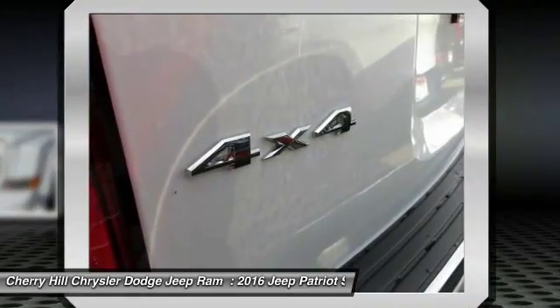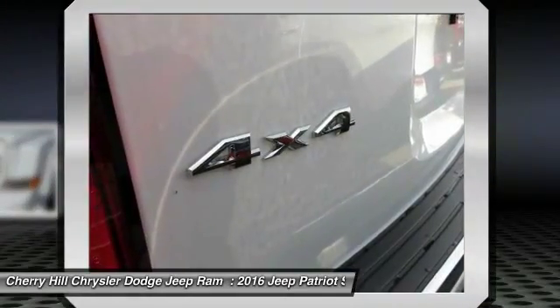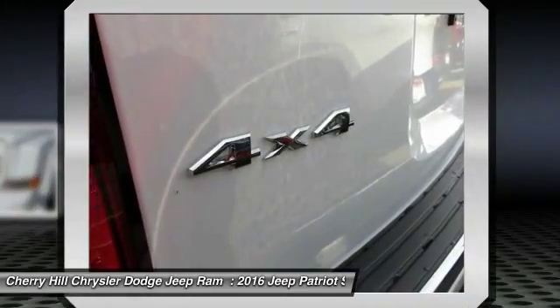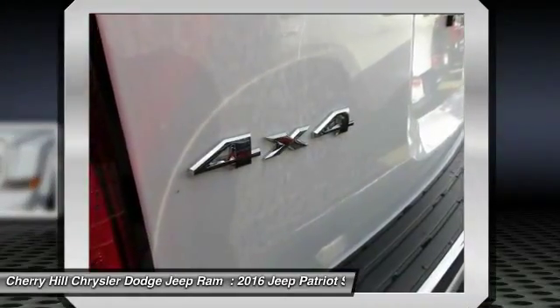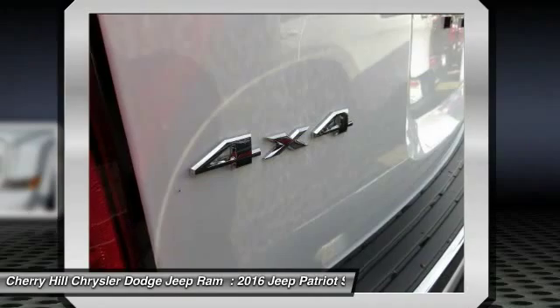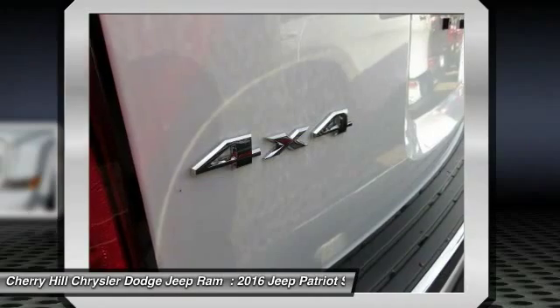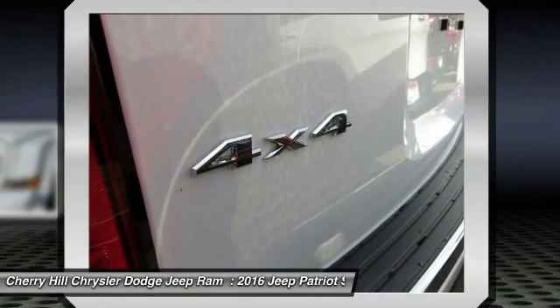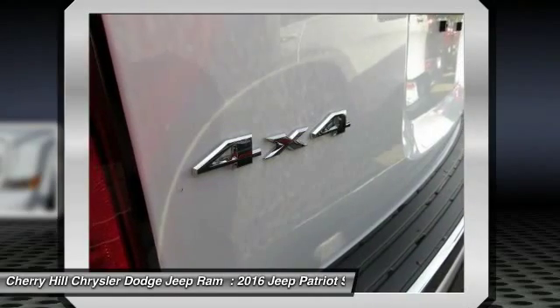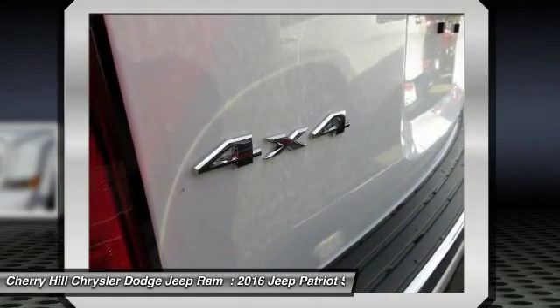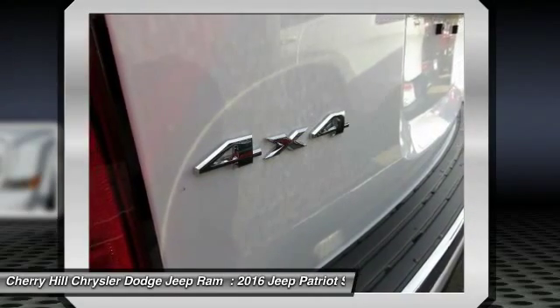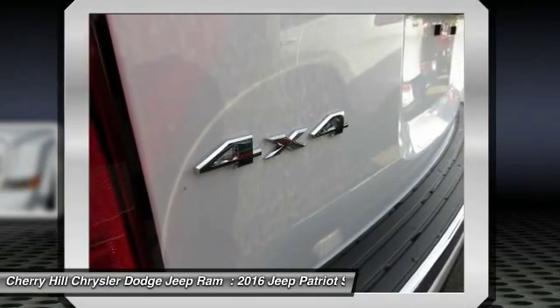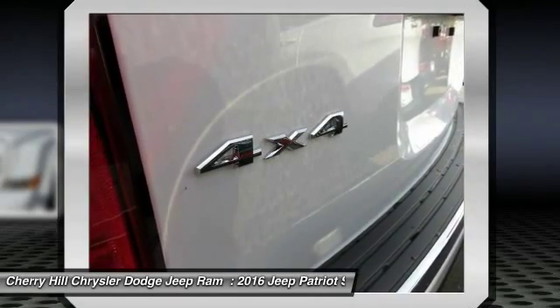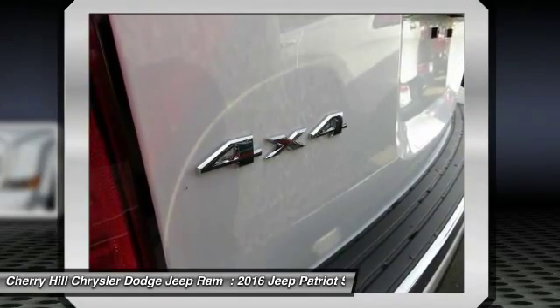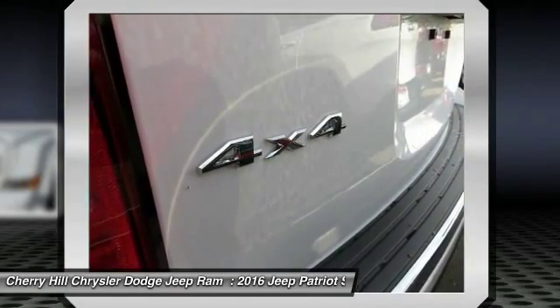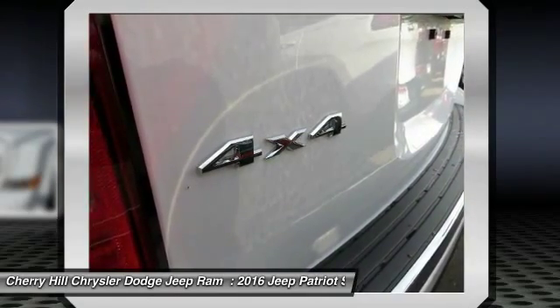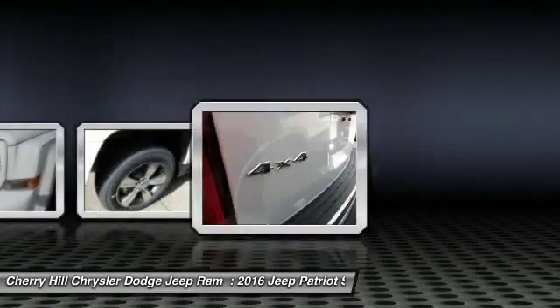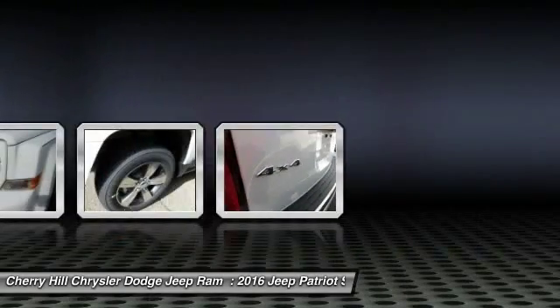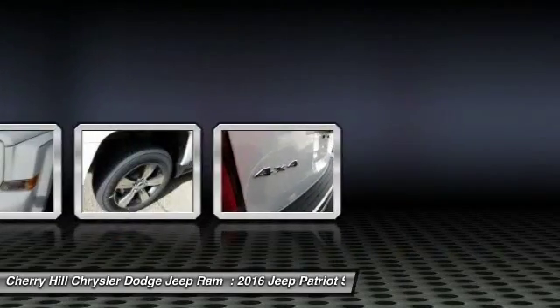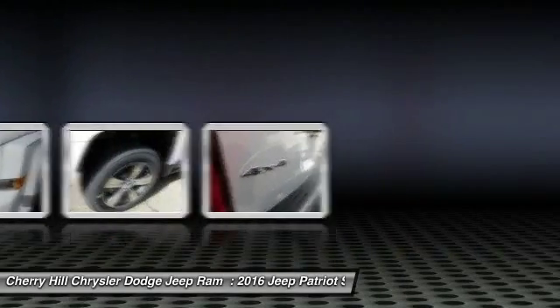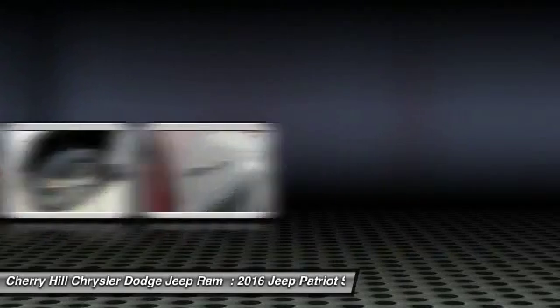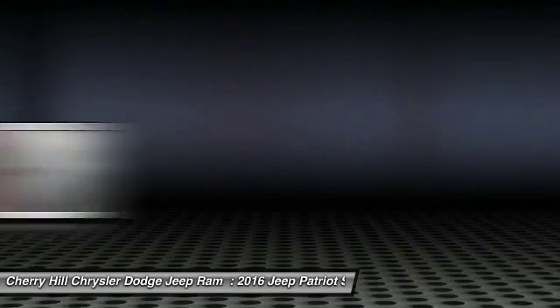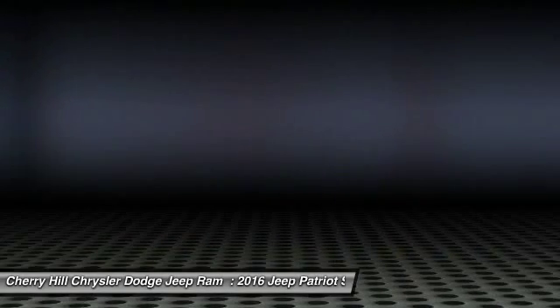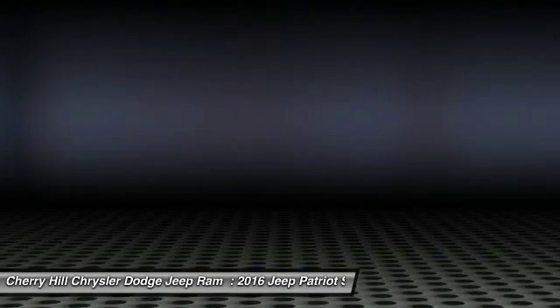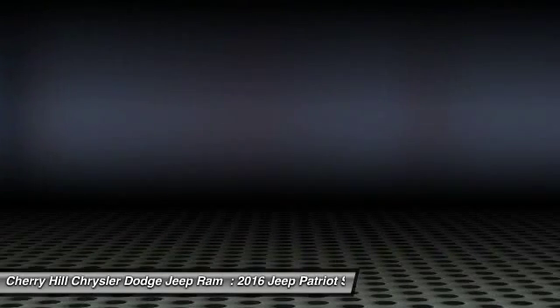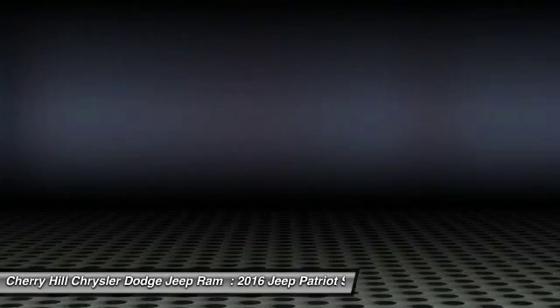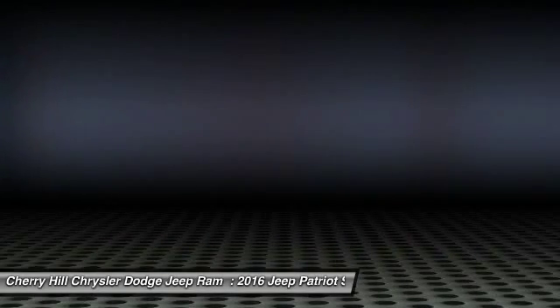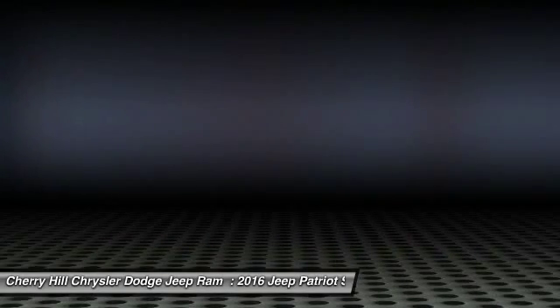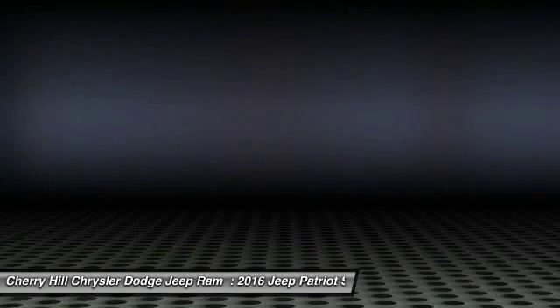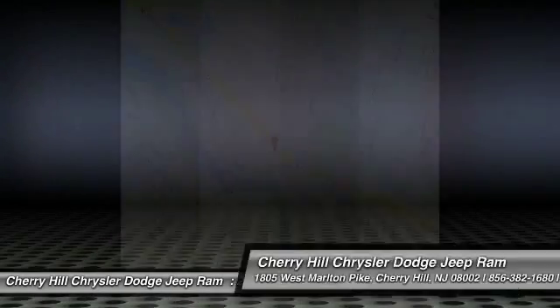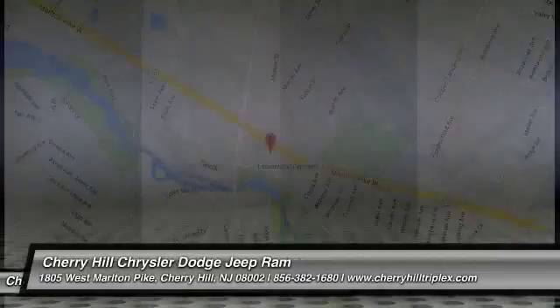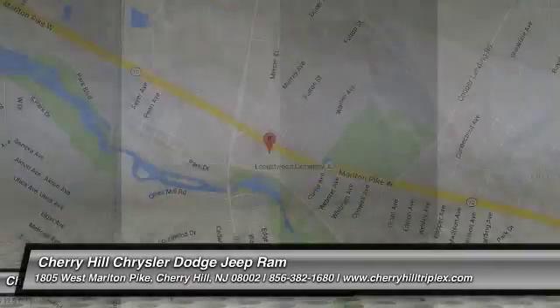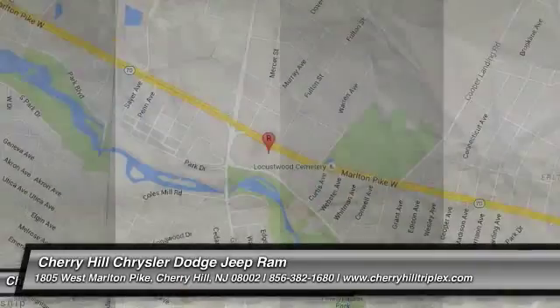Aluminum wheels, auto-dimming rear view mirror, PPO, four-wheel drive. Come take a test drive today.